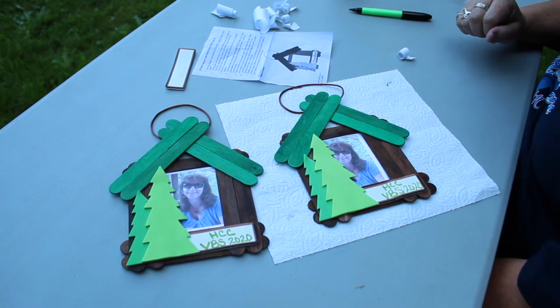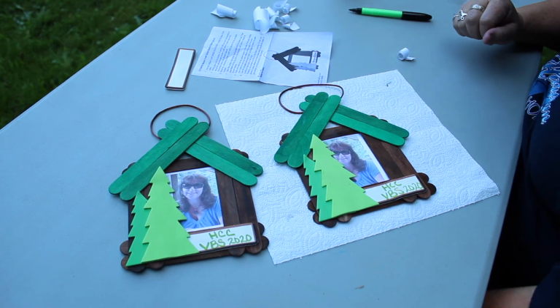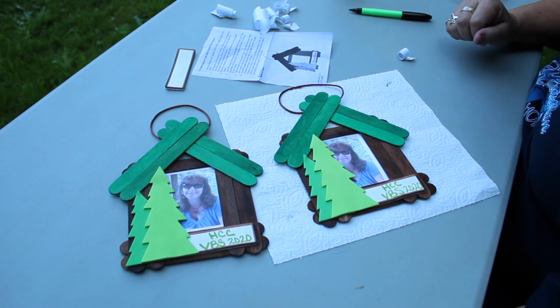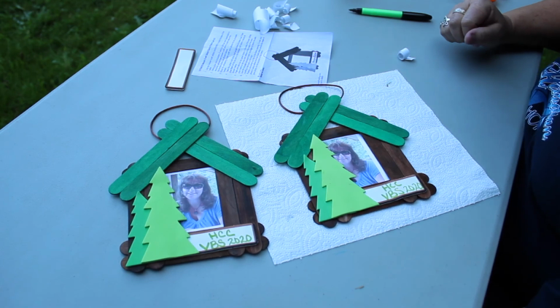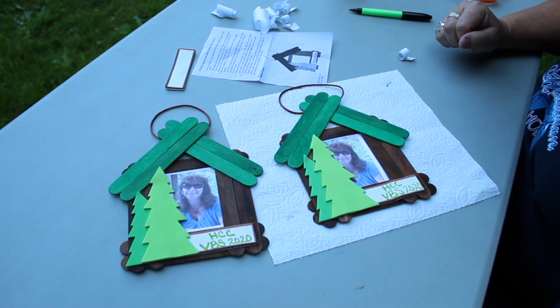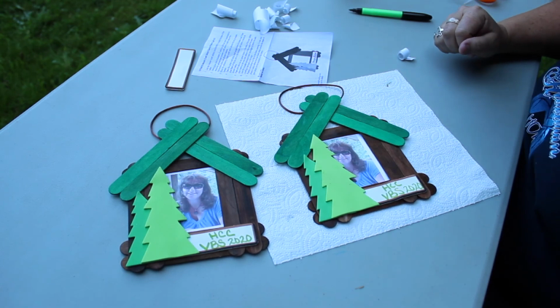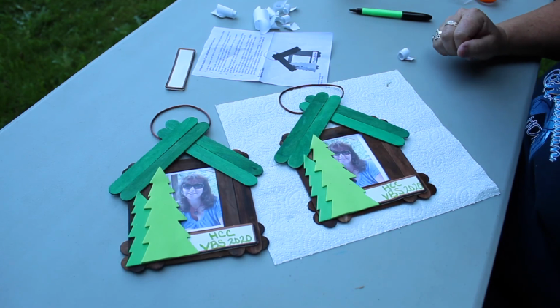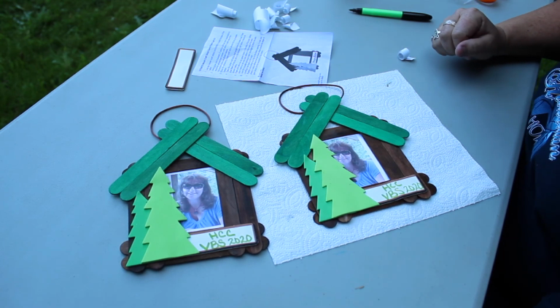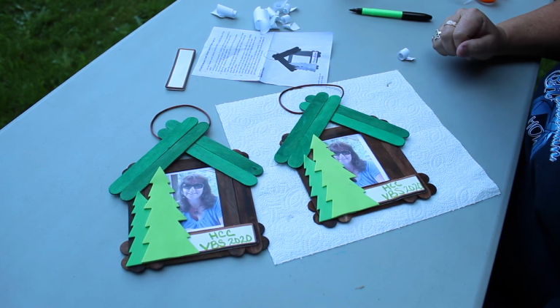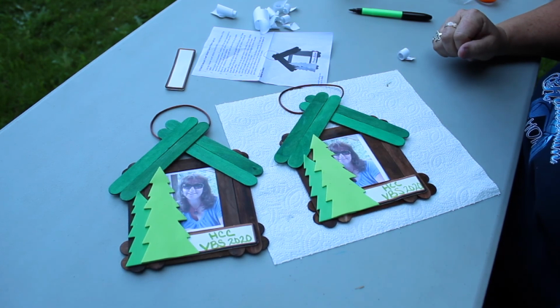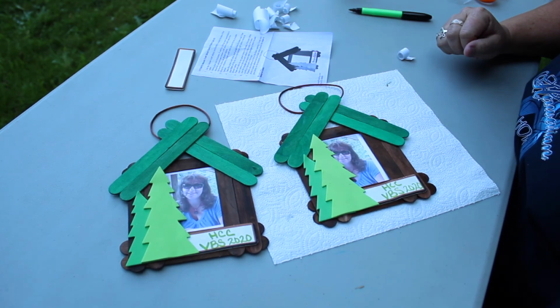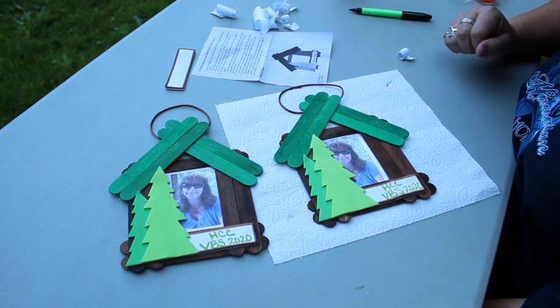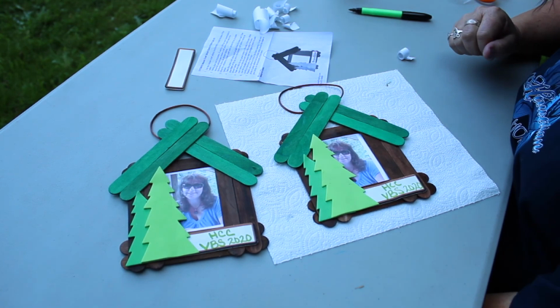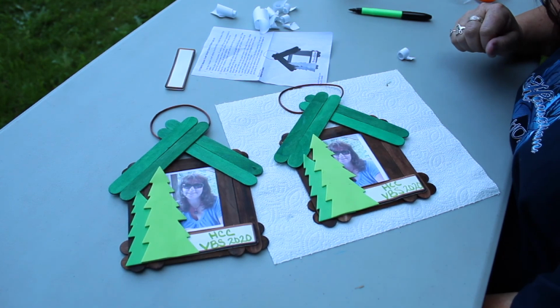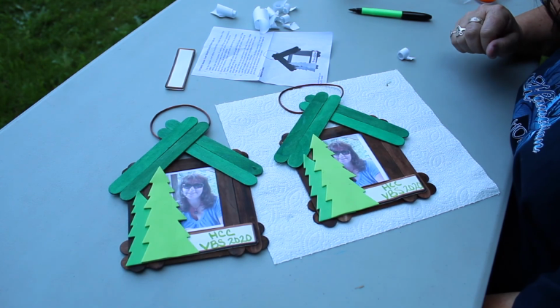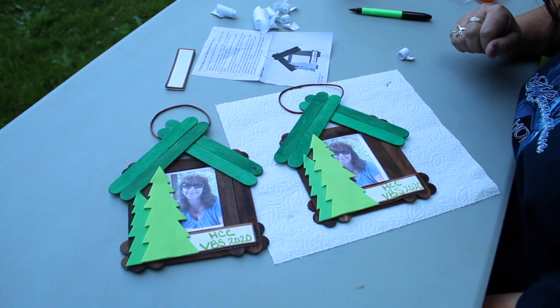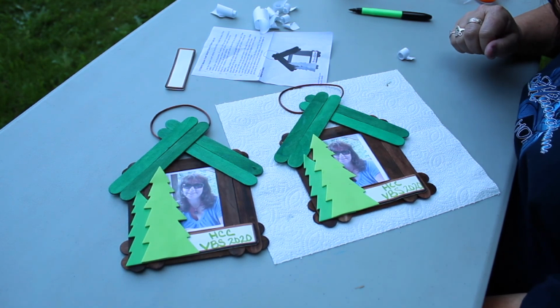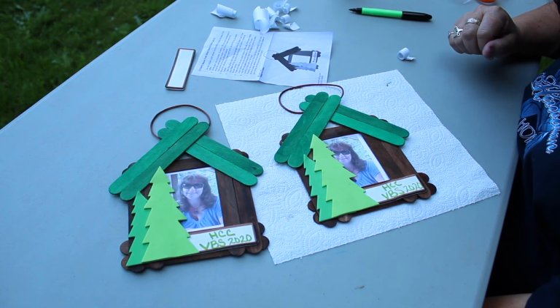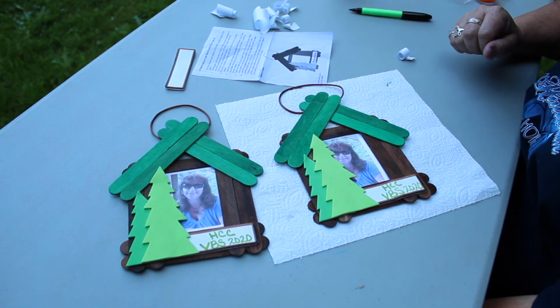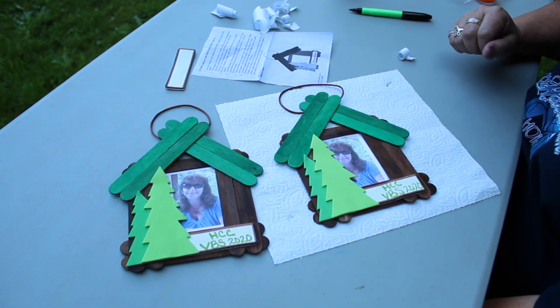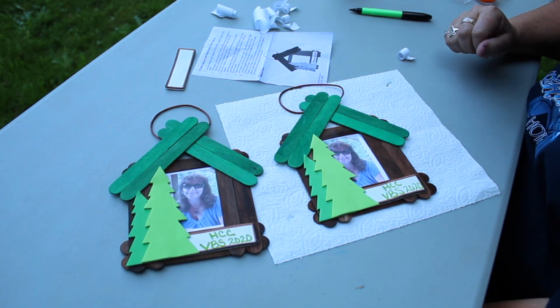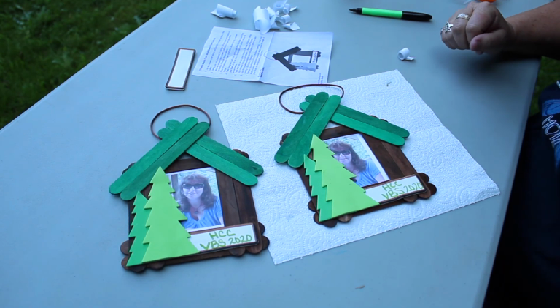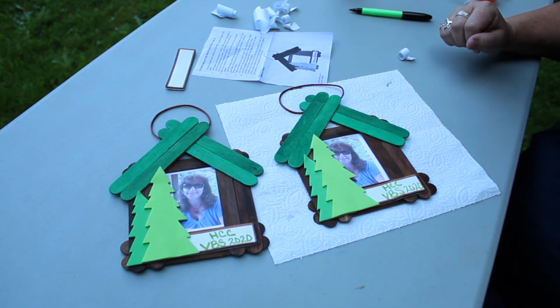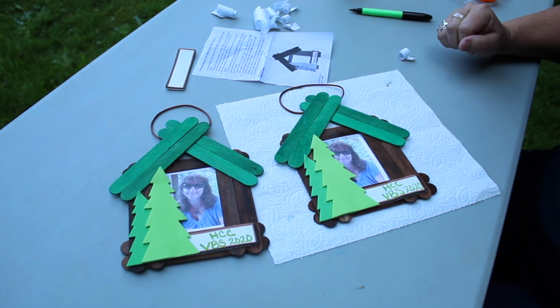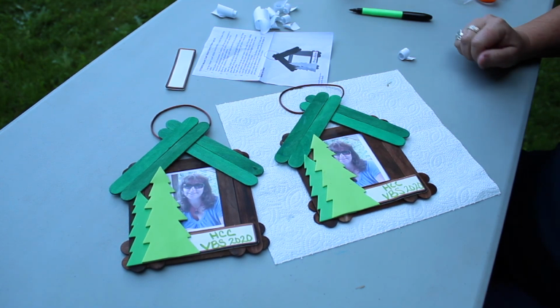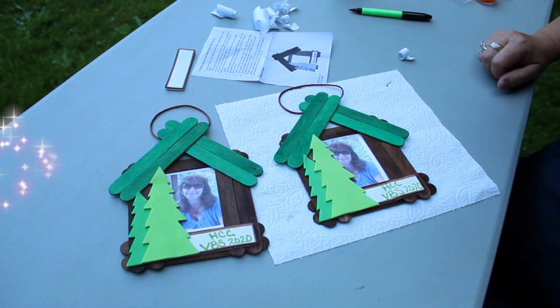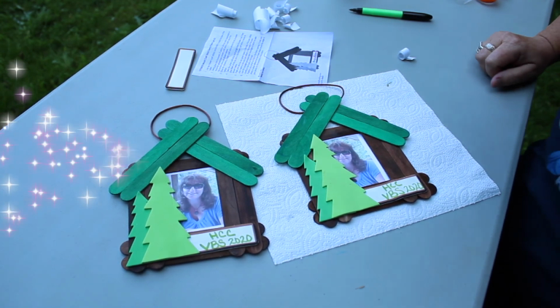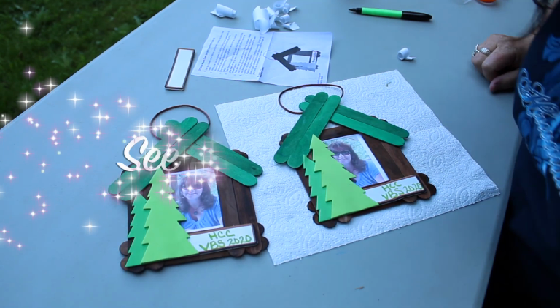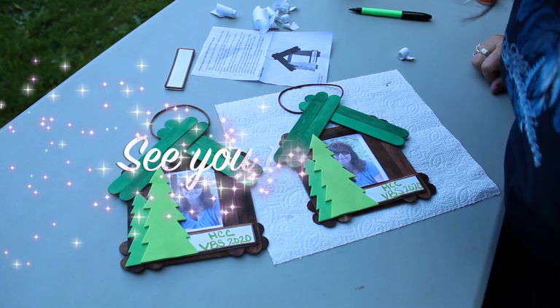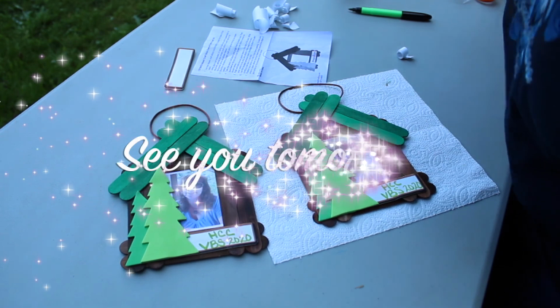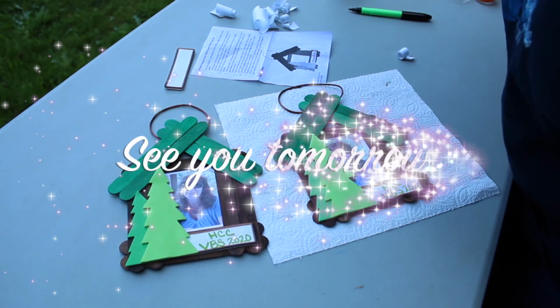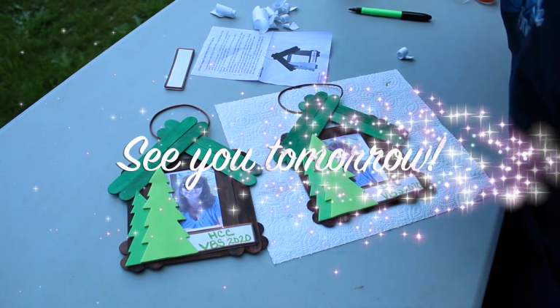There's your Wednesday craft! Looking forward to tomorrow. Hope you're having a great week so far.